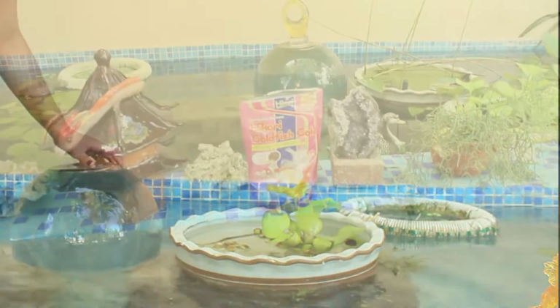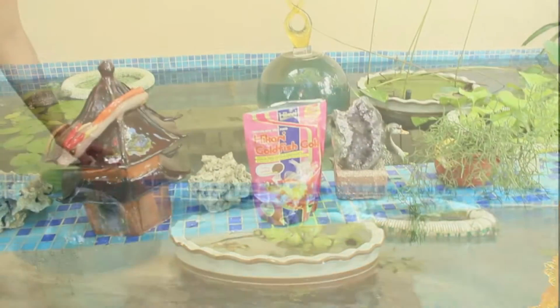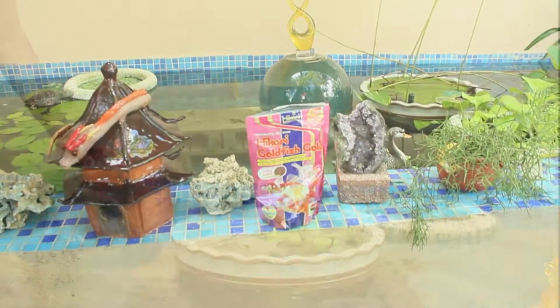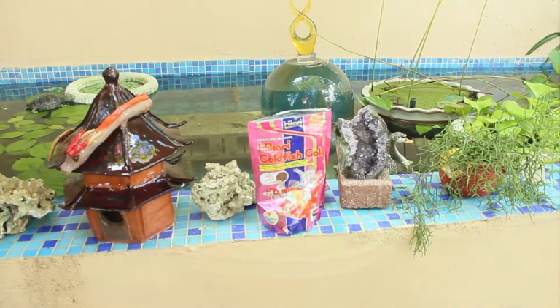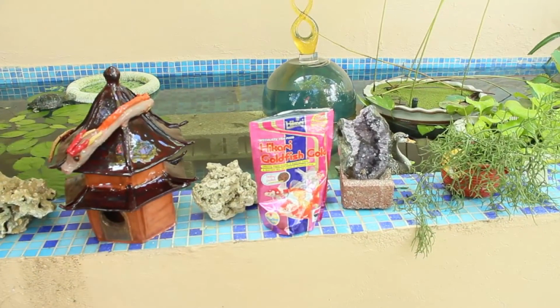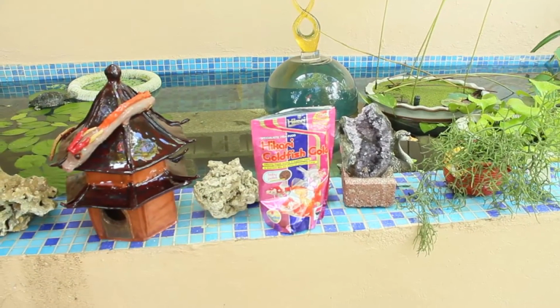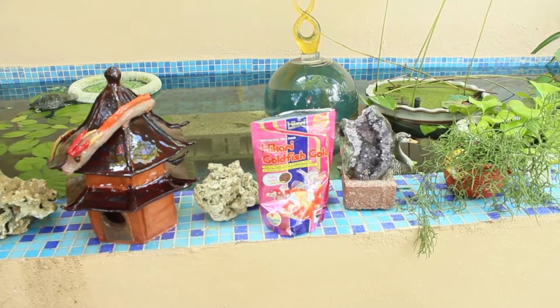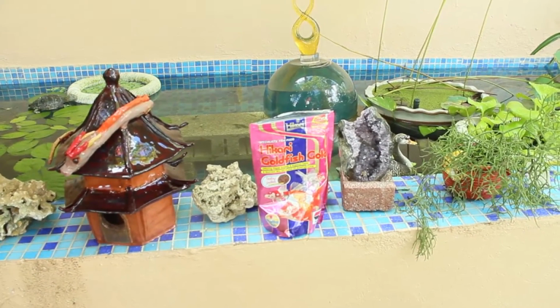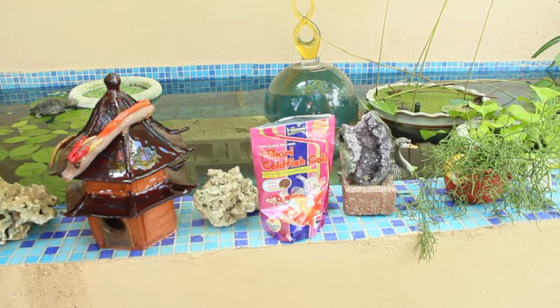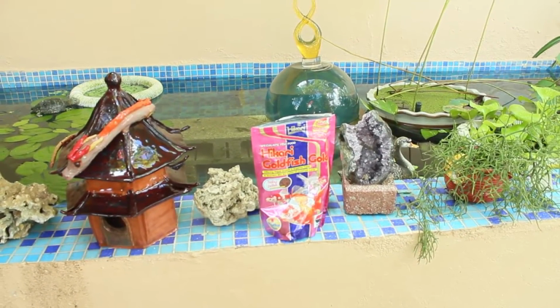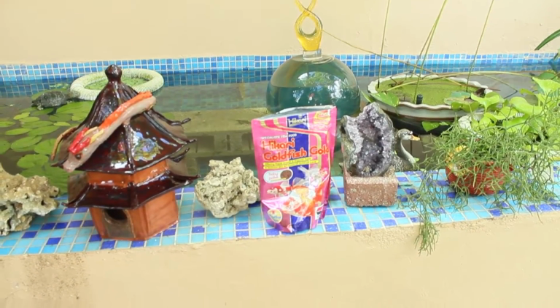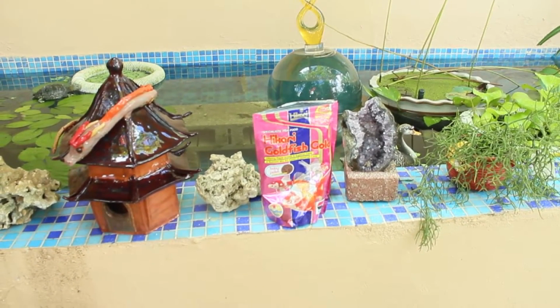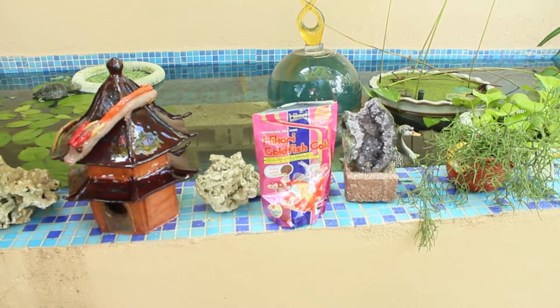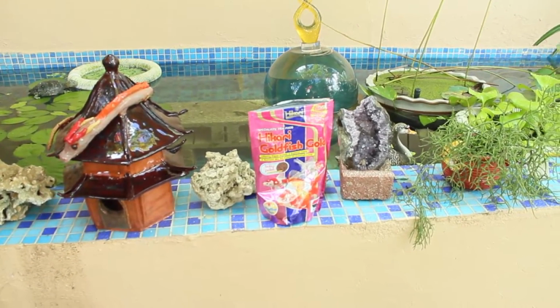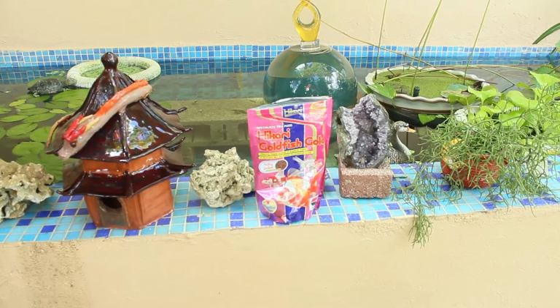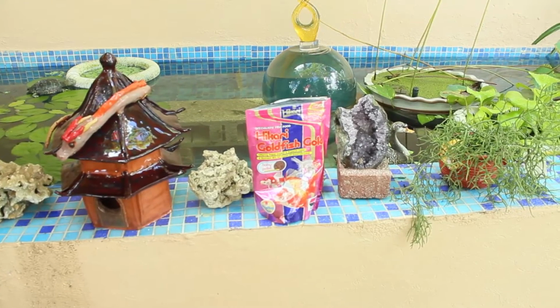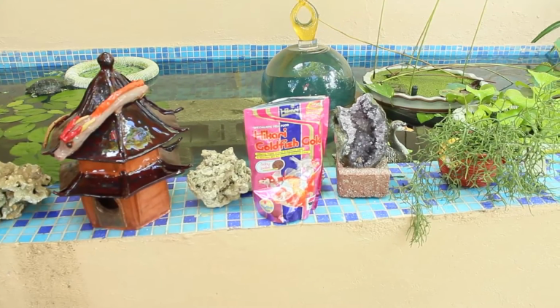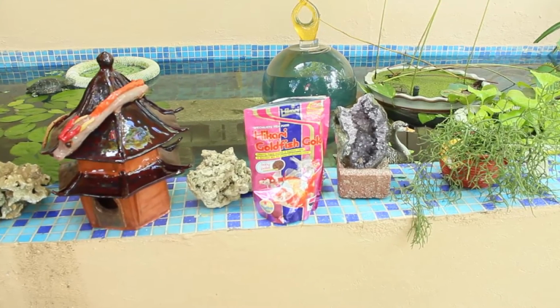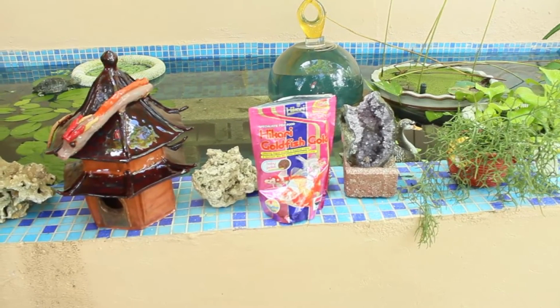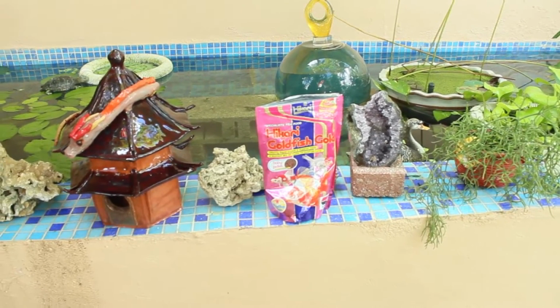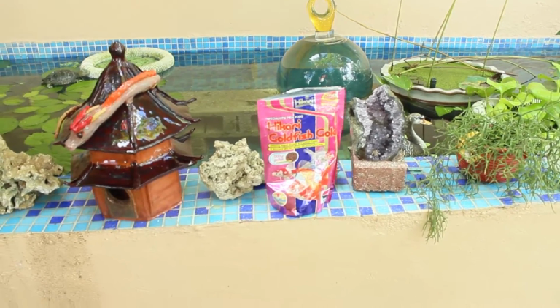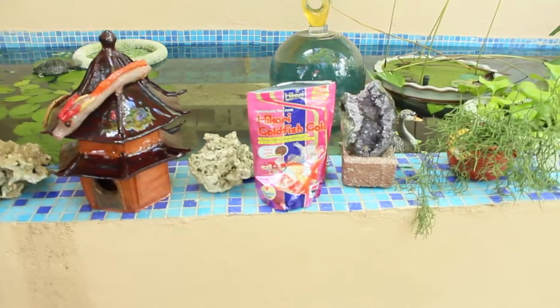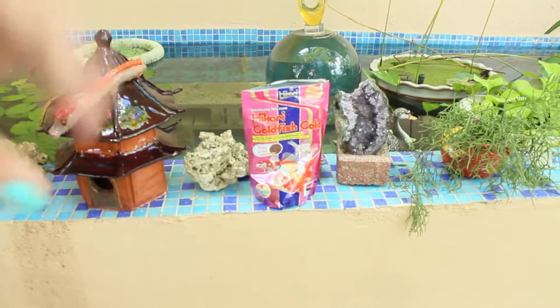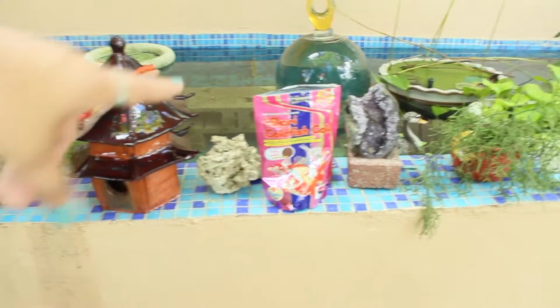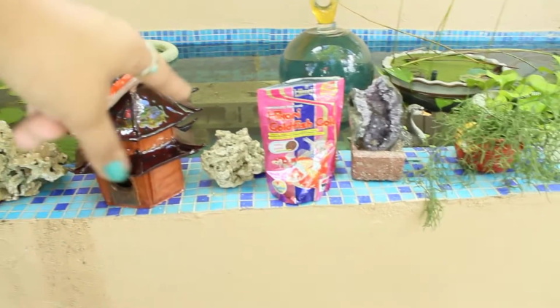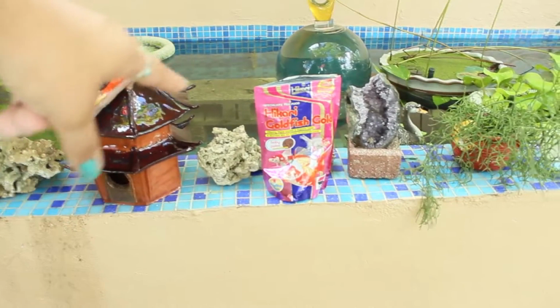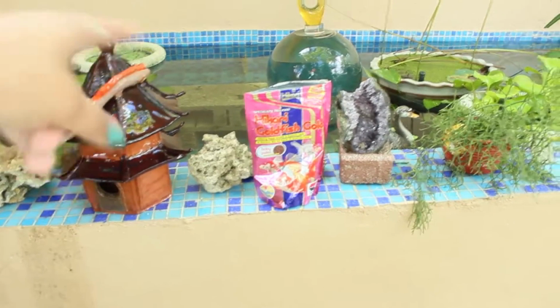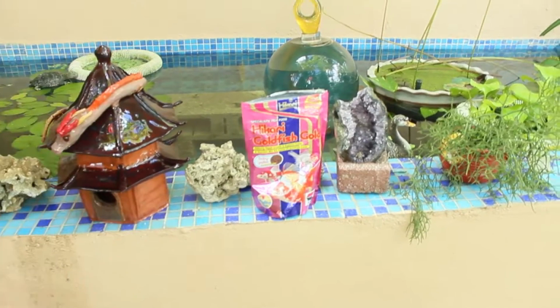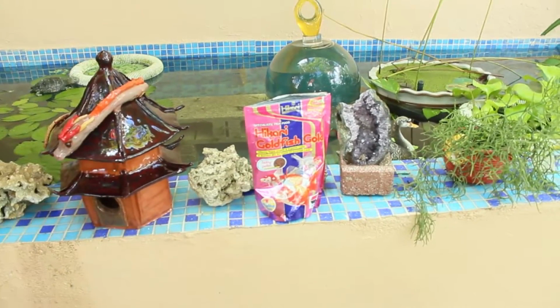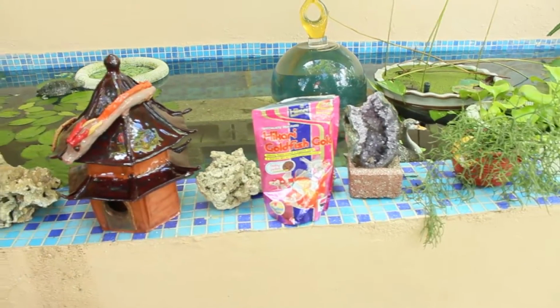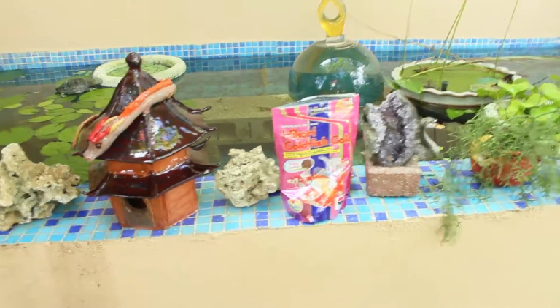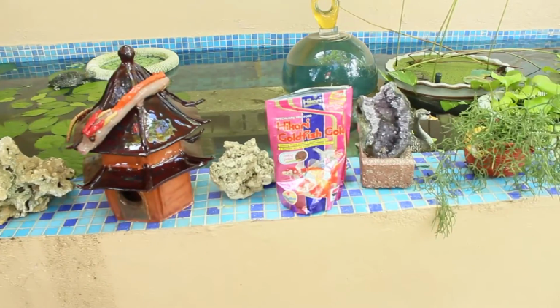Now we're going to get some floating food. I'm using these Hikari Goldfish Gold pellets.